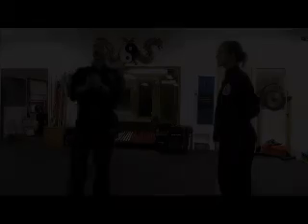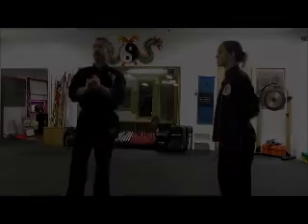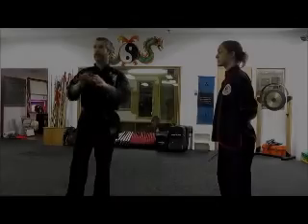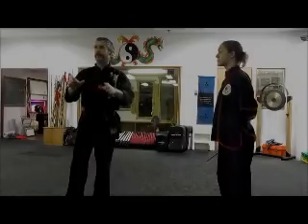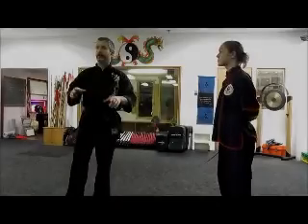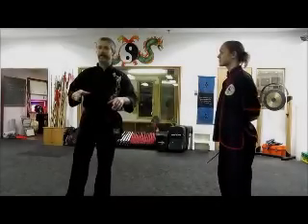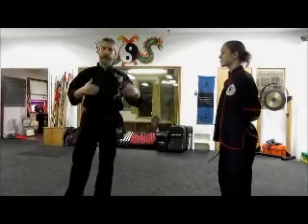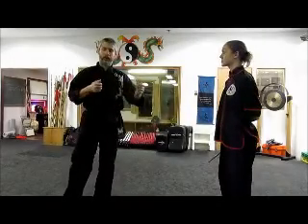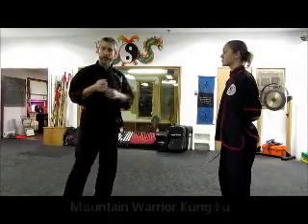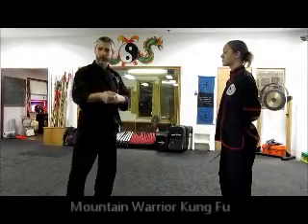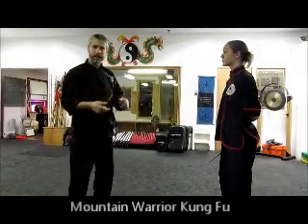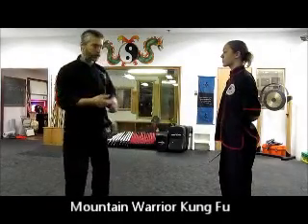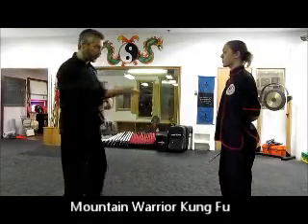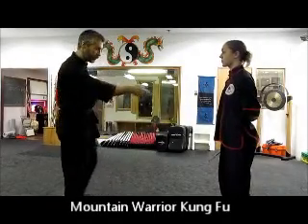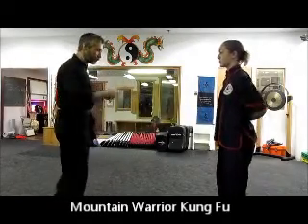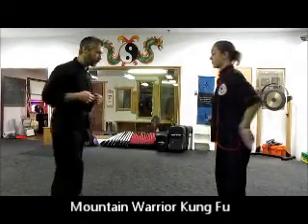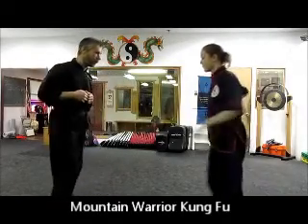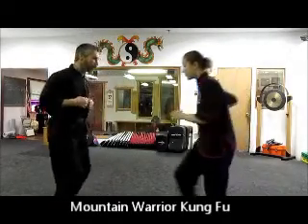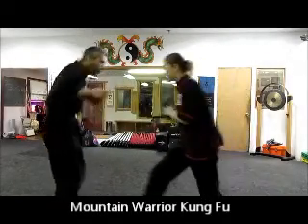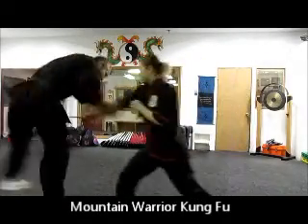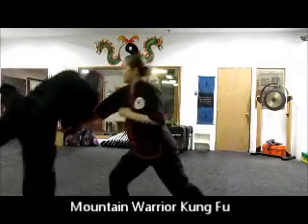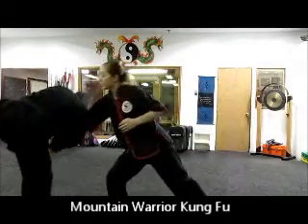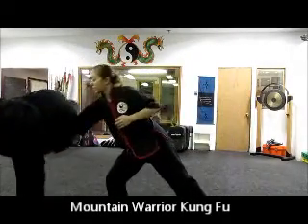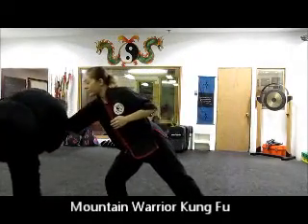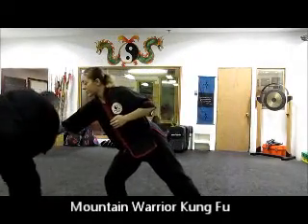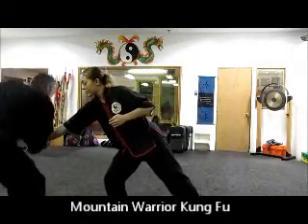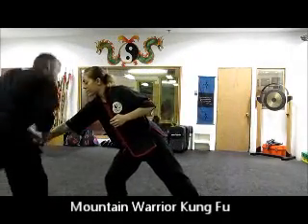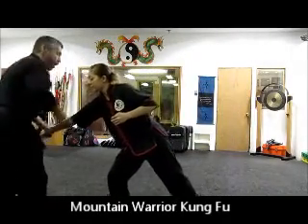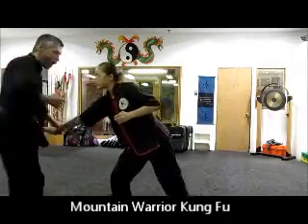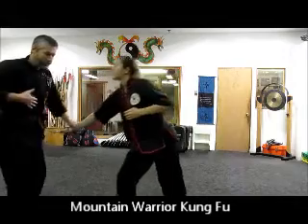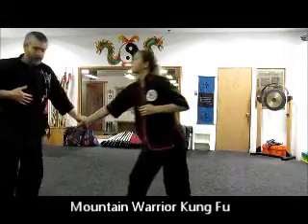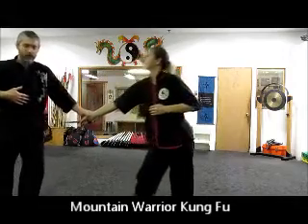Our knife technique for tonight is for that straight stab — straight in, stab straight in here, and we're coming off center.